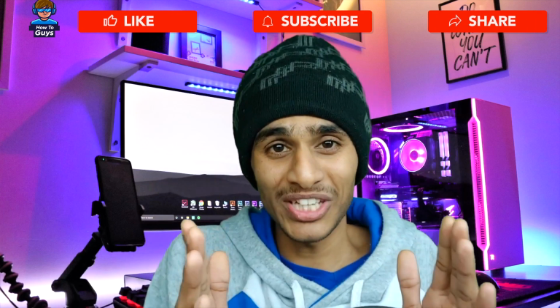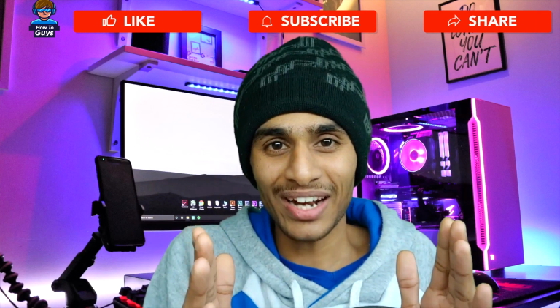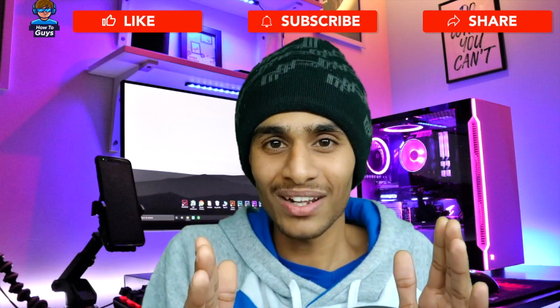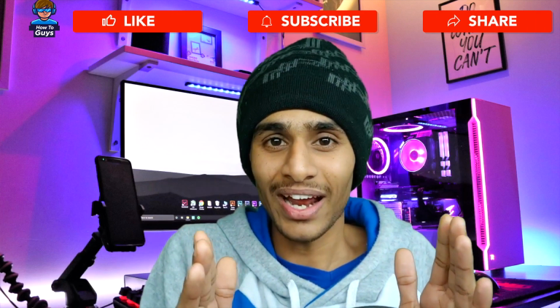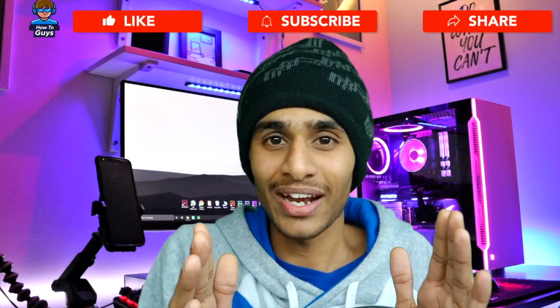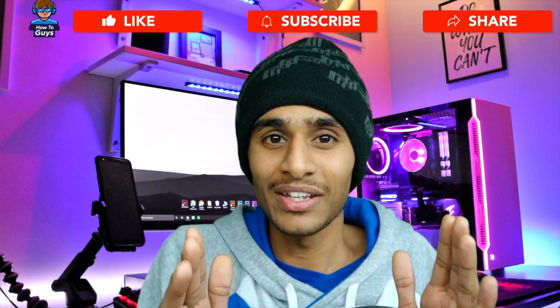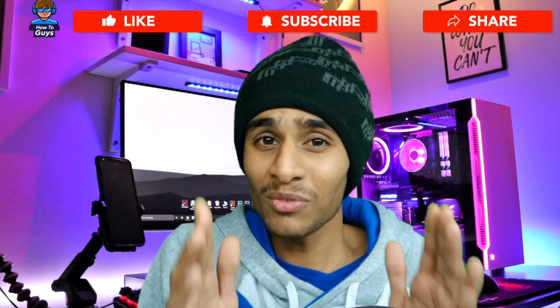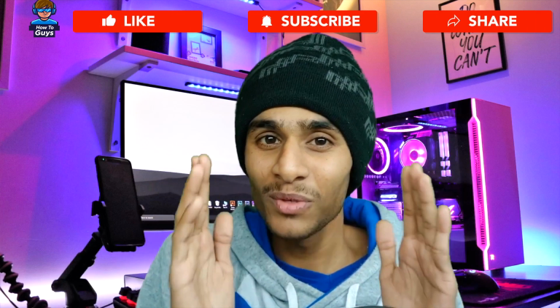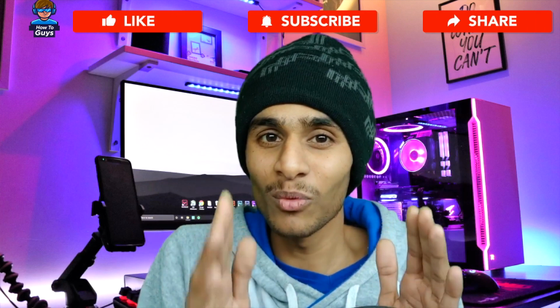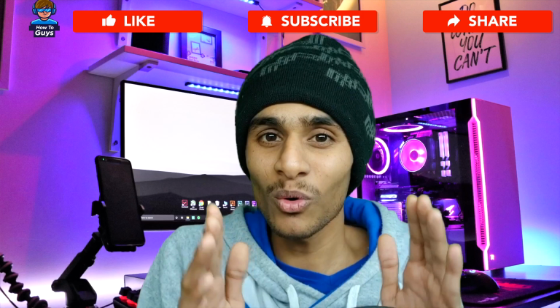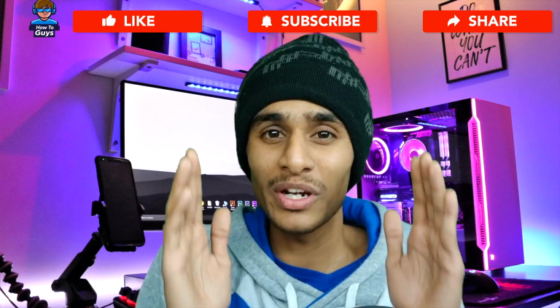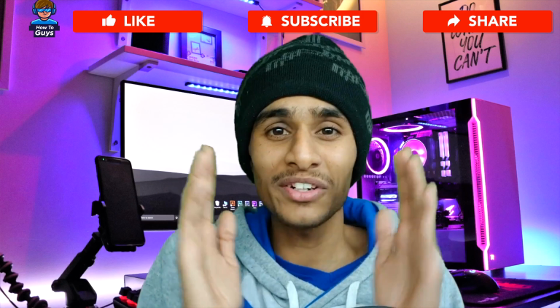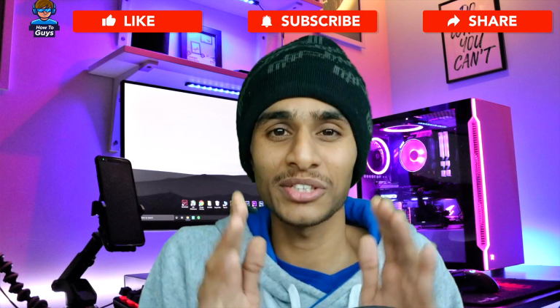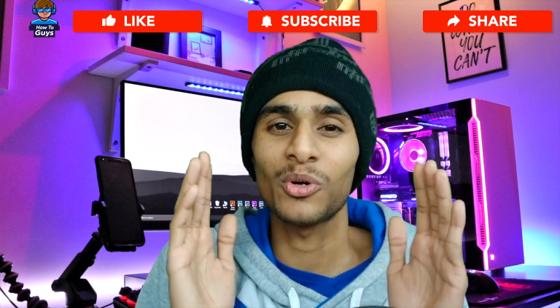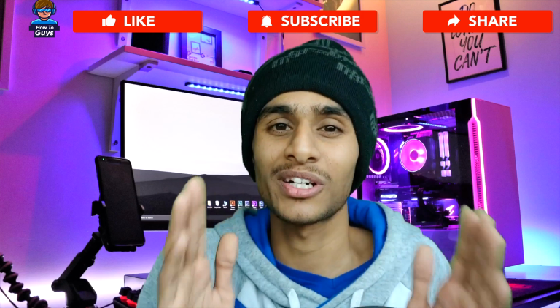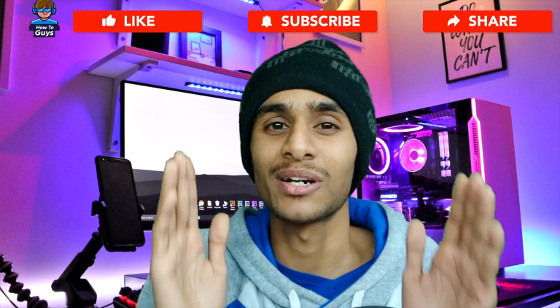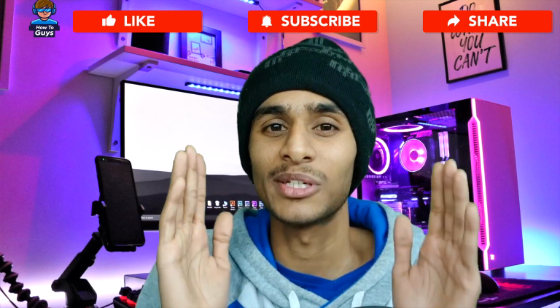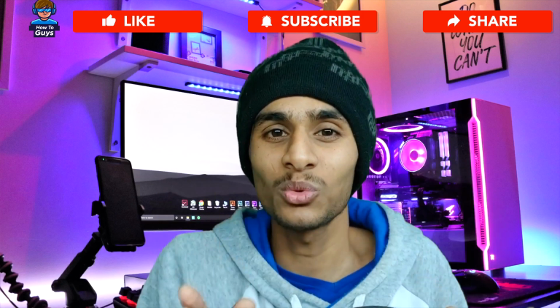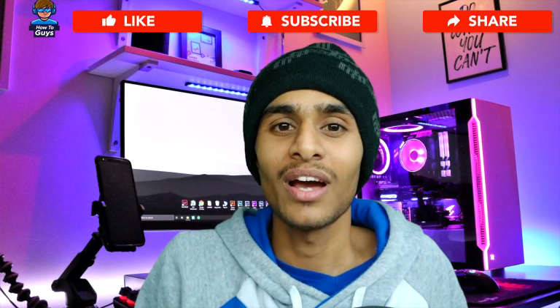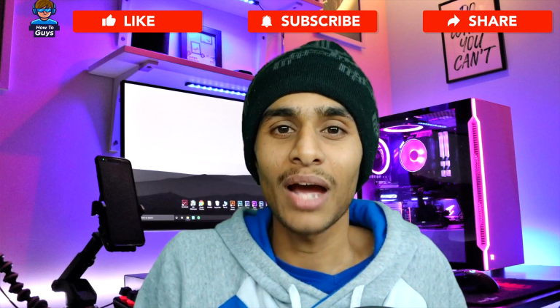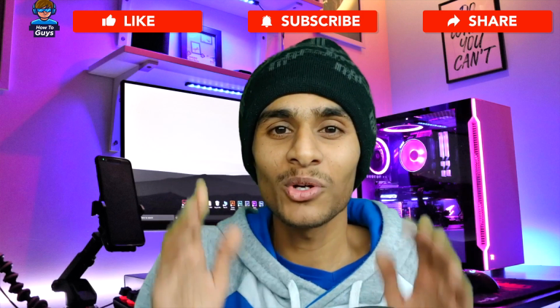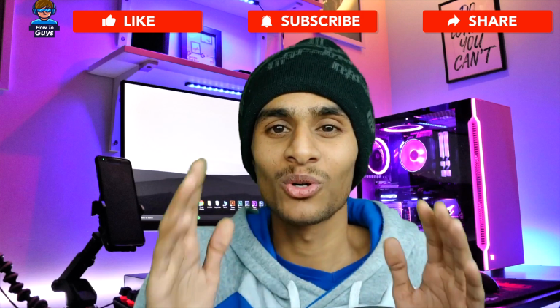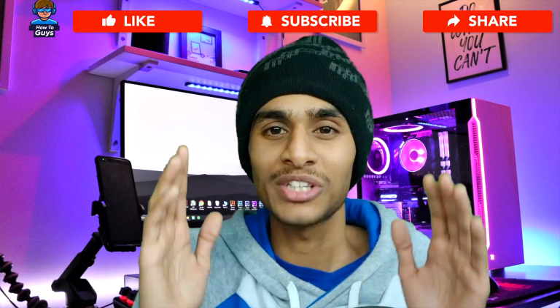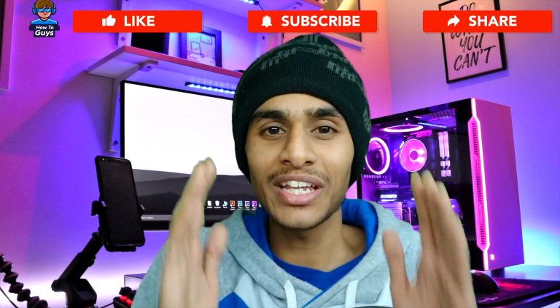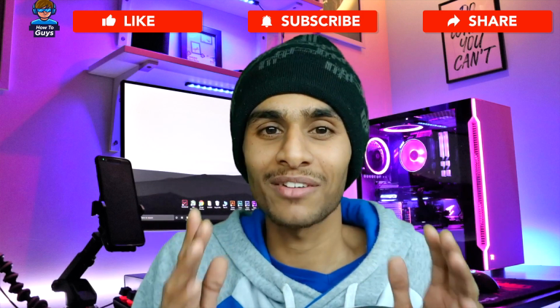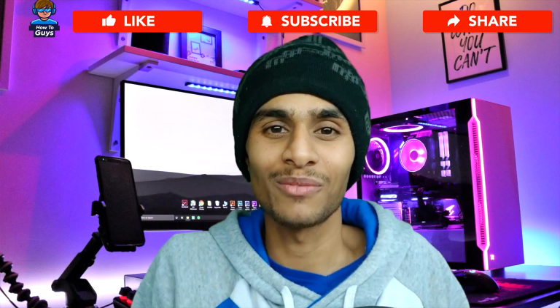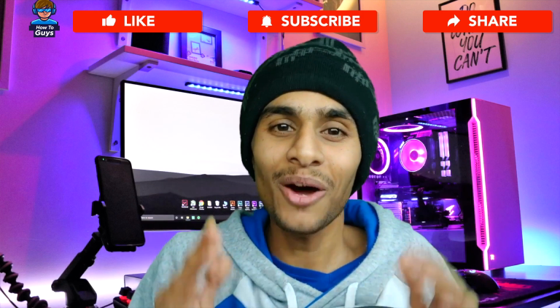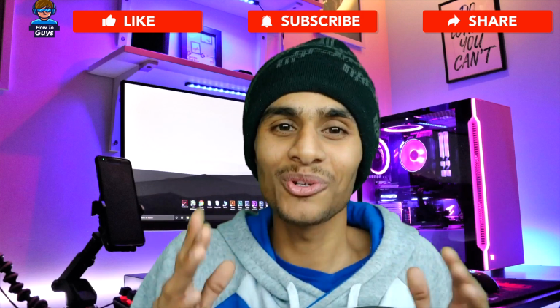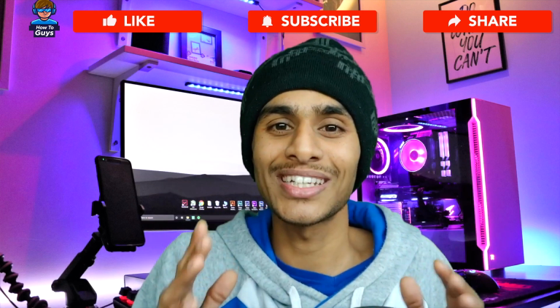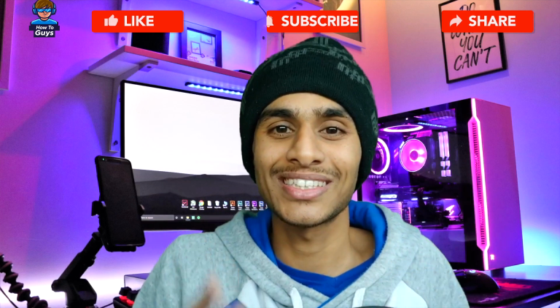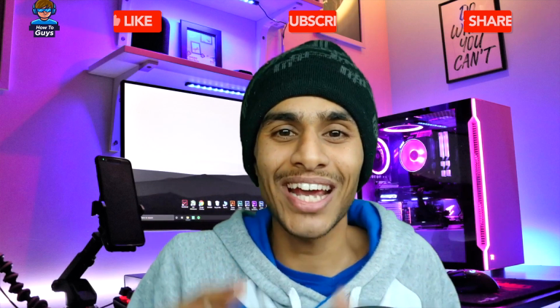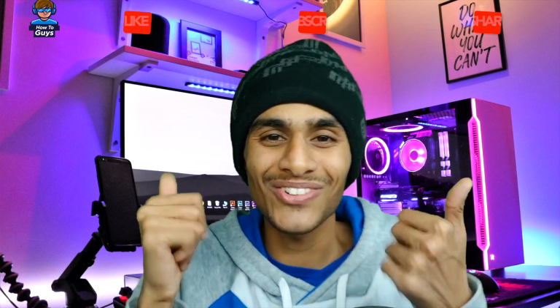Make sure to like this video, subscribe to our channel — there will be more interesting projects coming soon. I'm your host from How To Guys, thanks for watching.